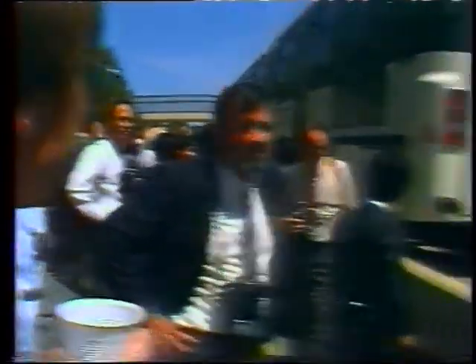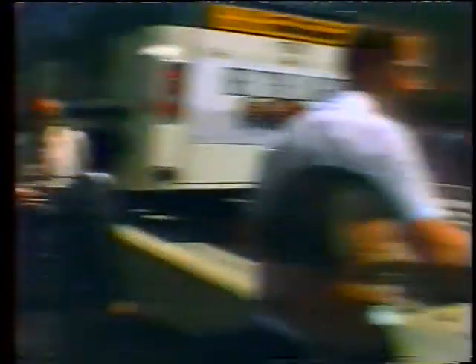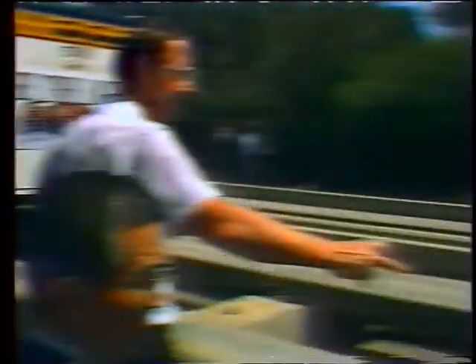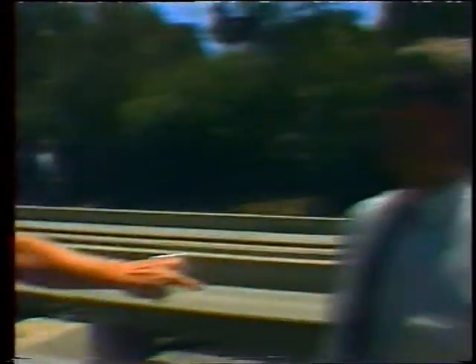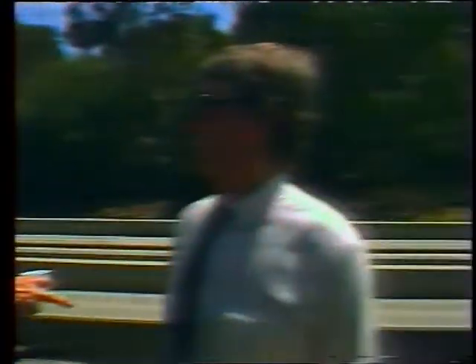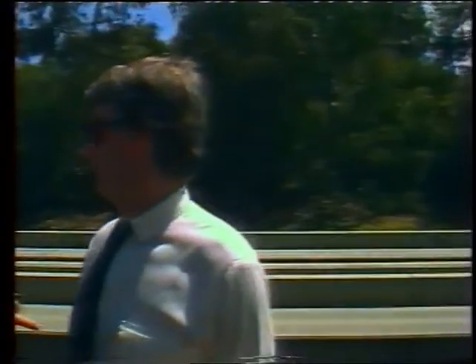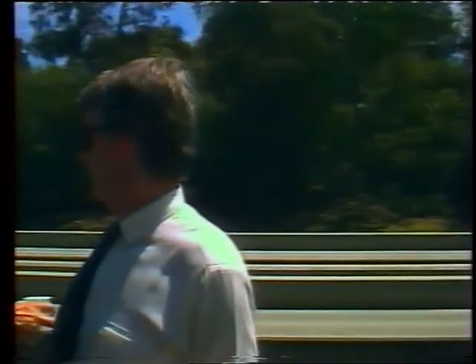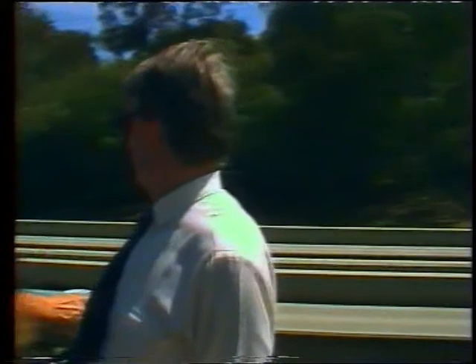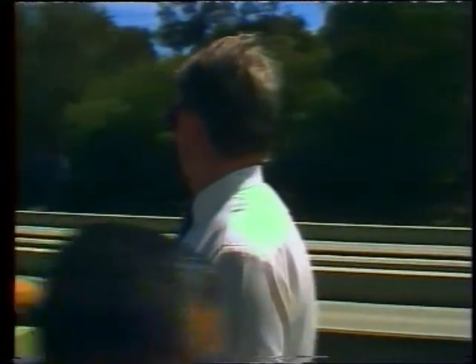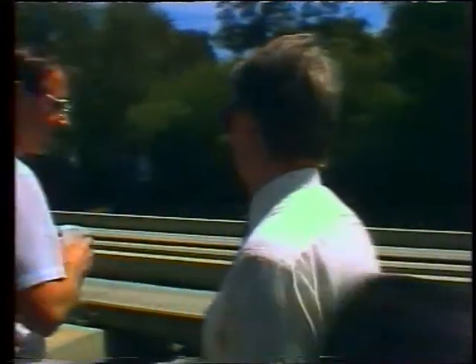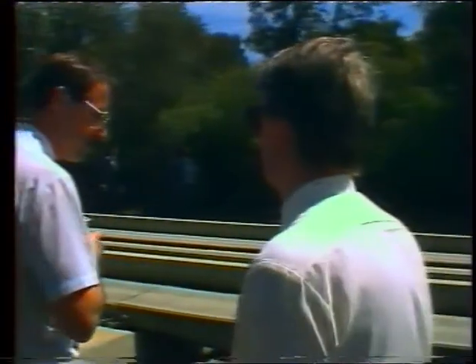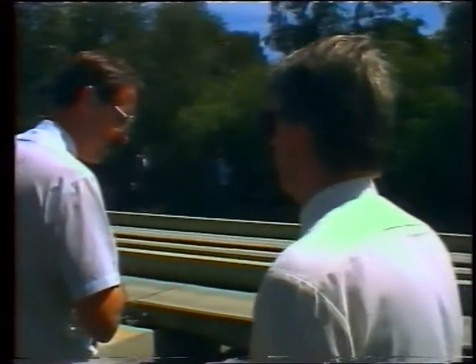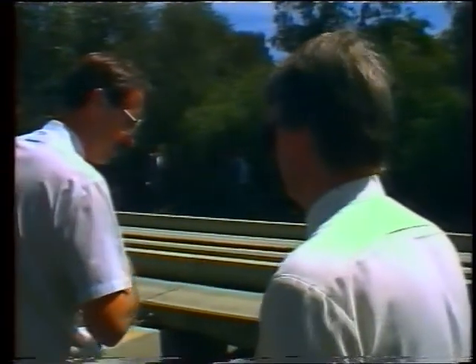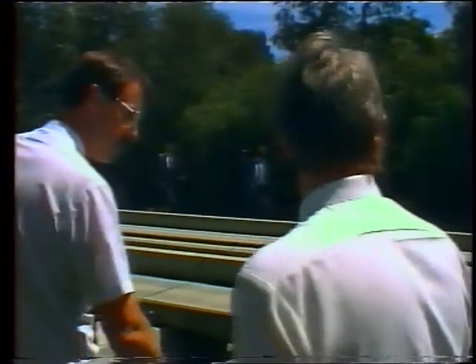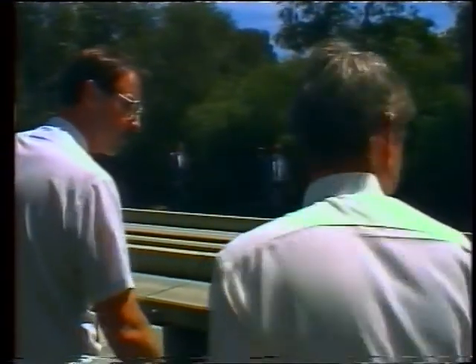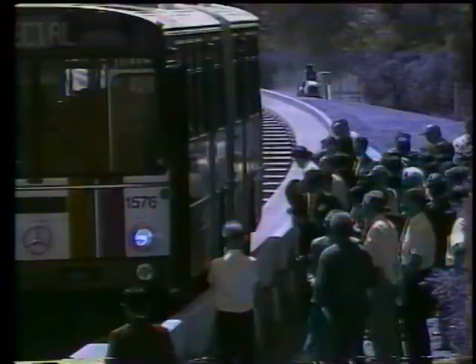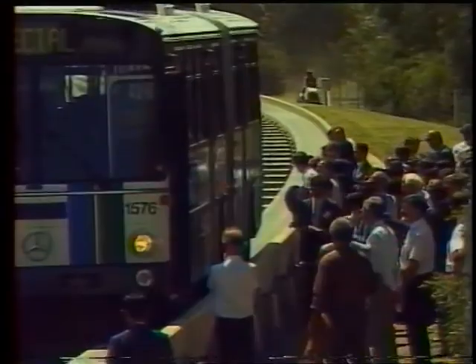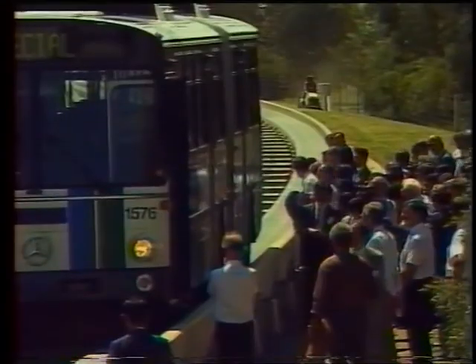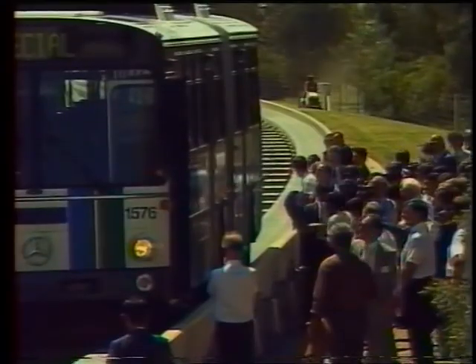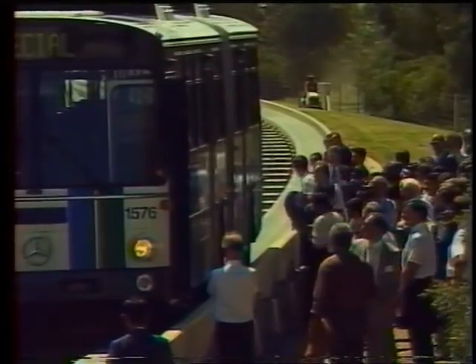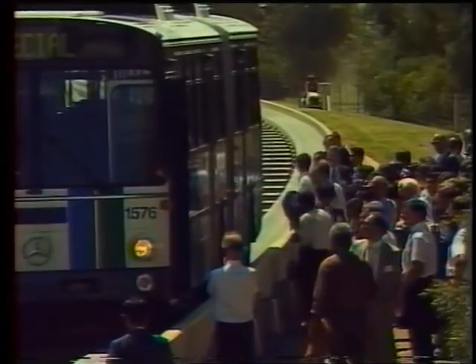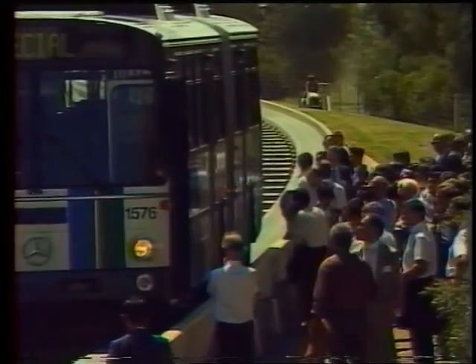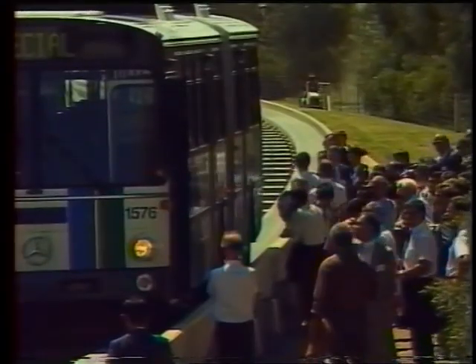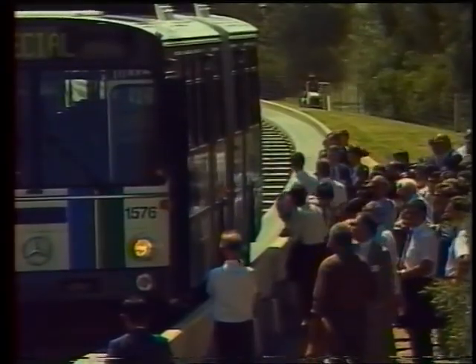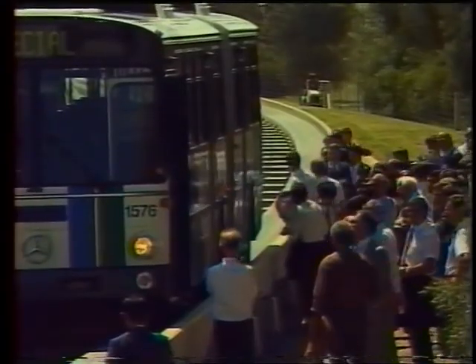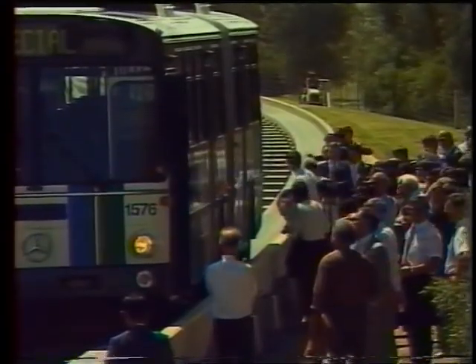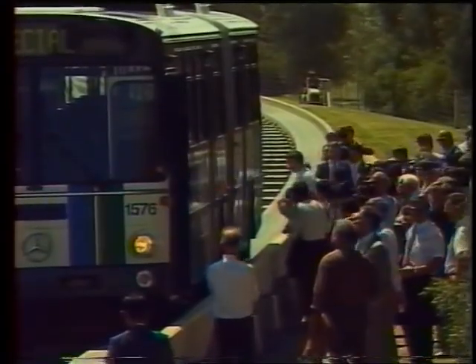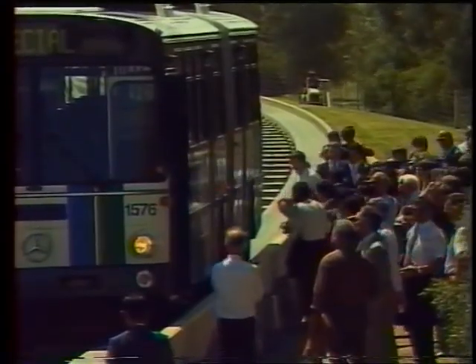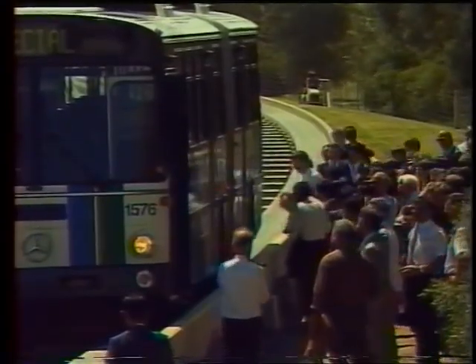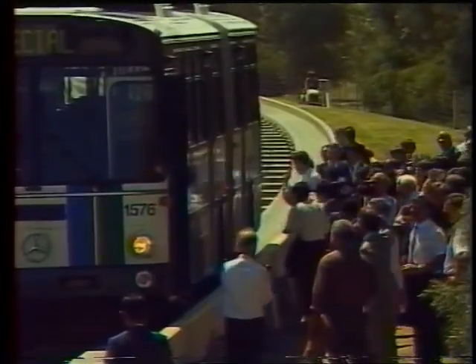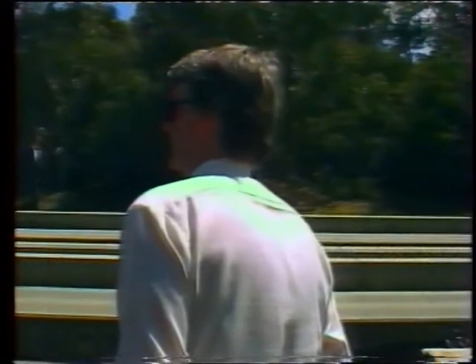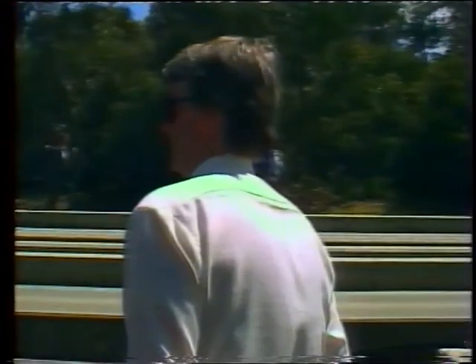So these buses are how long? Forty metres. So 40 metres to the back of the bus at 100k.